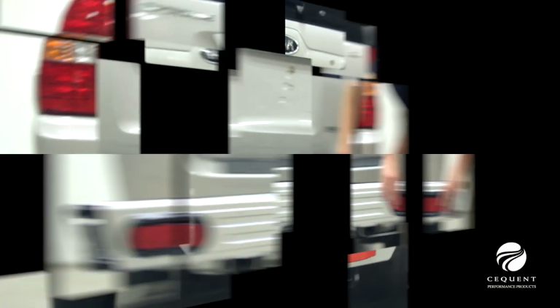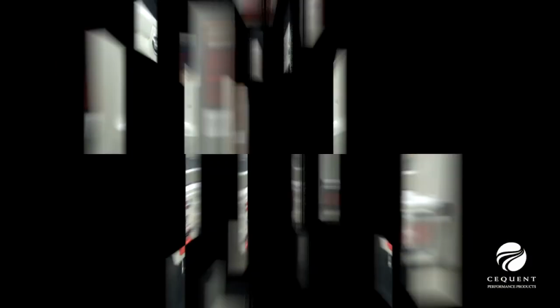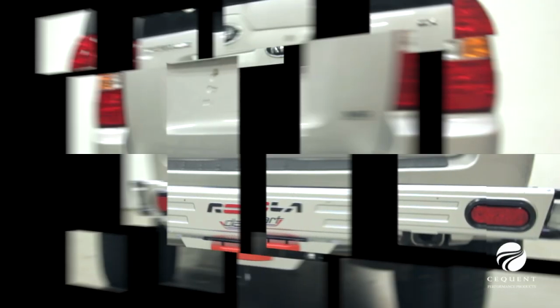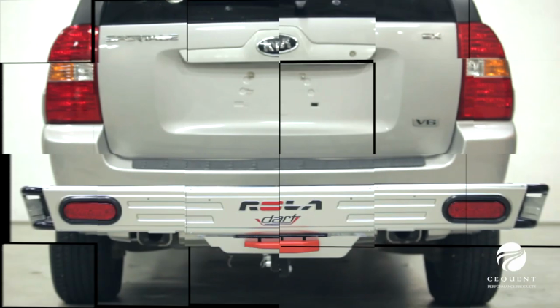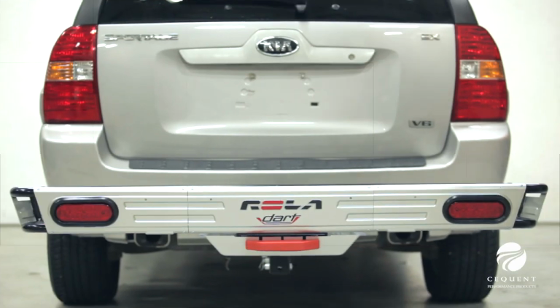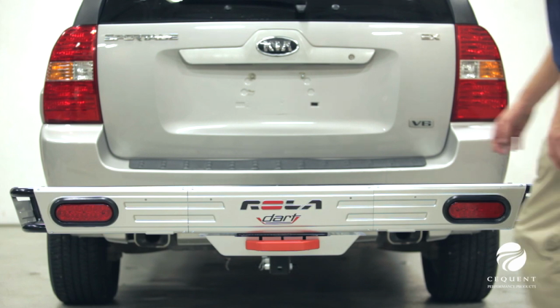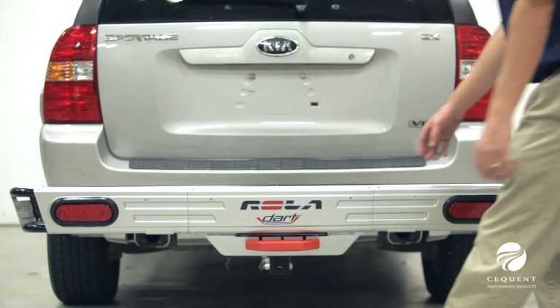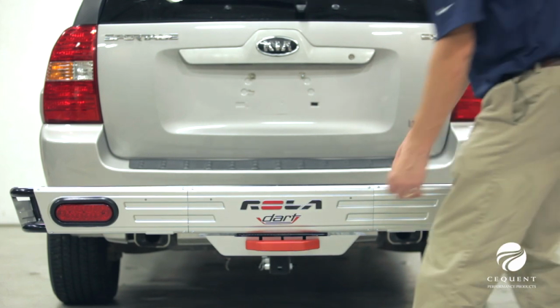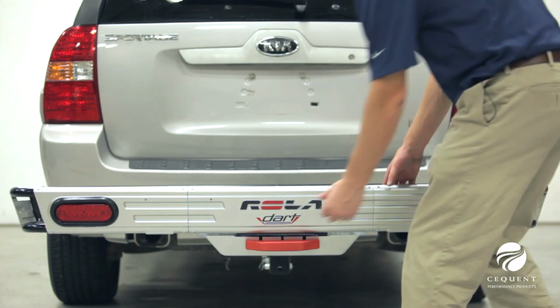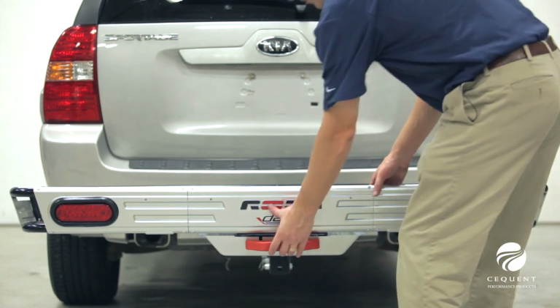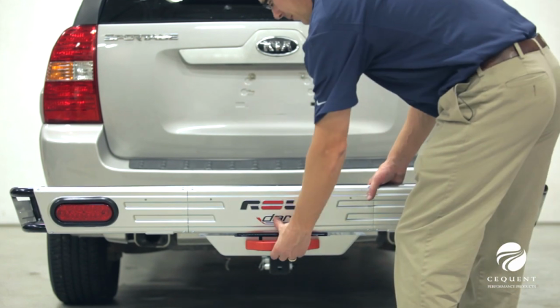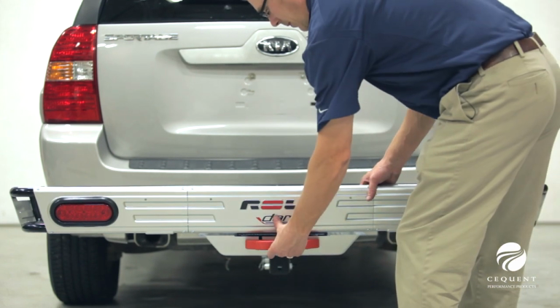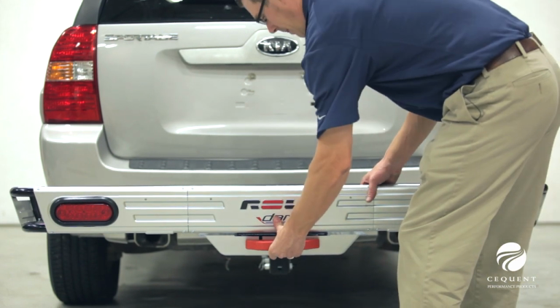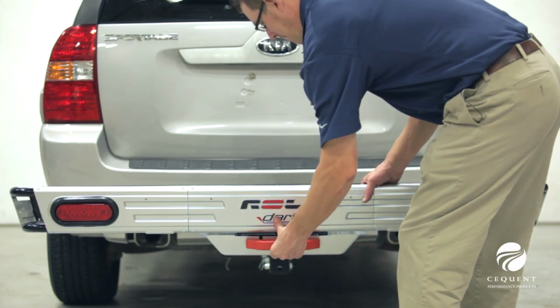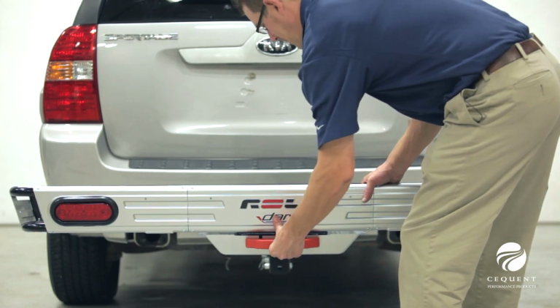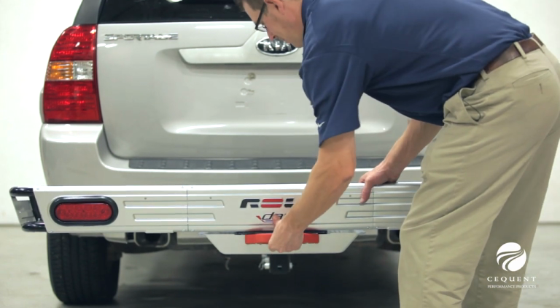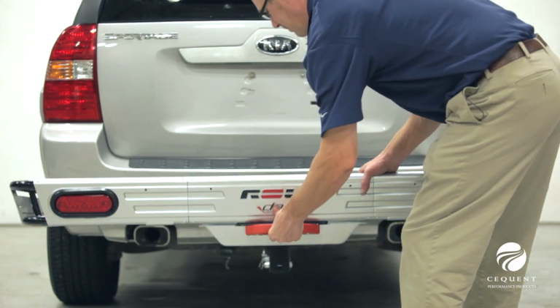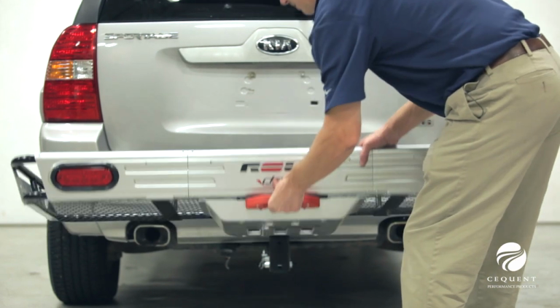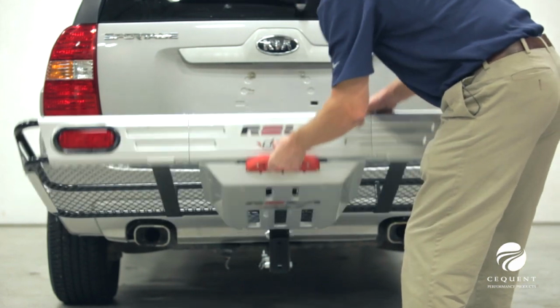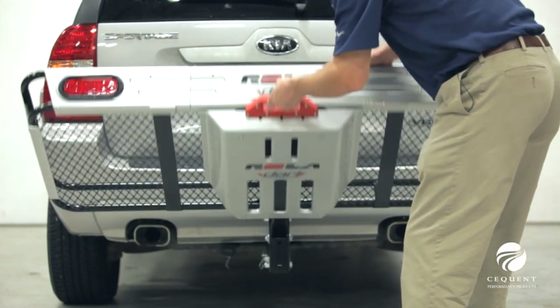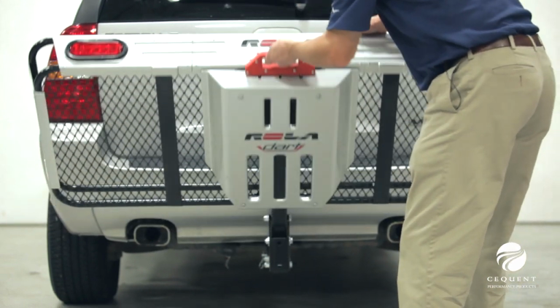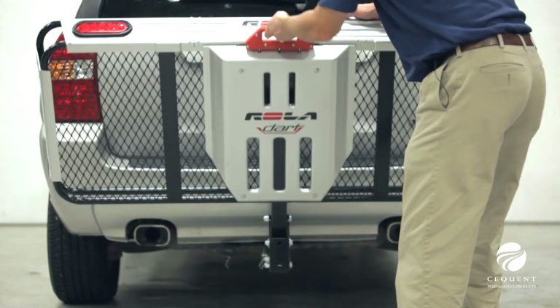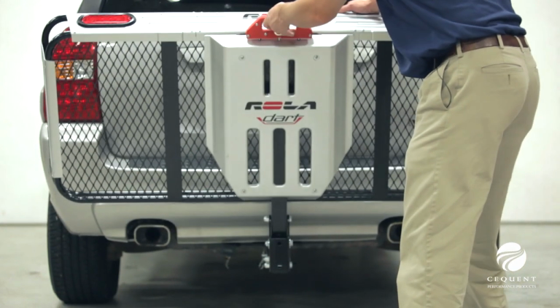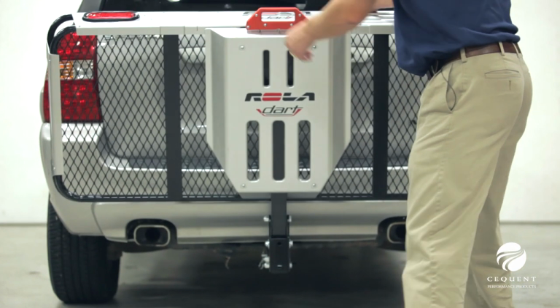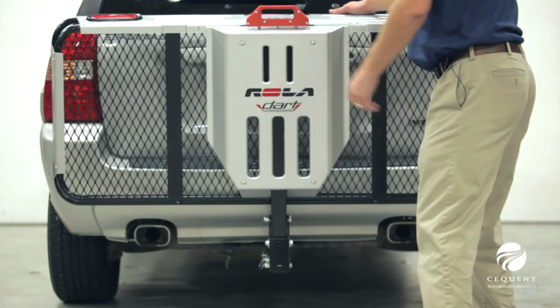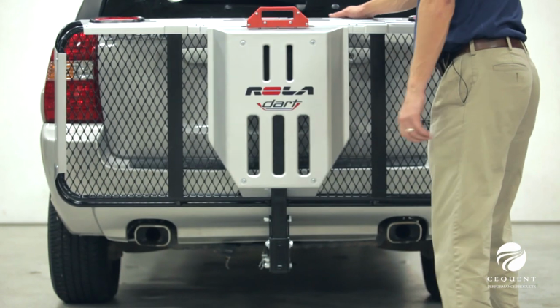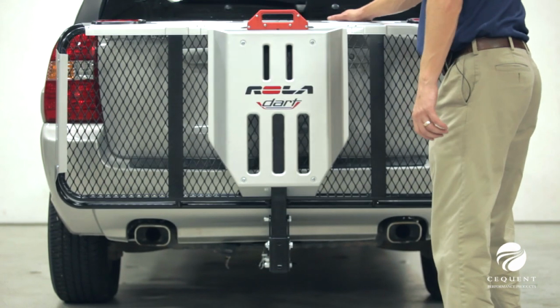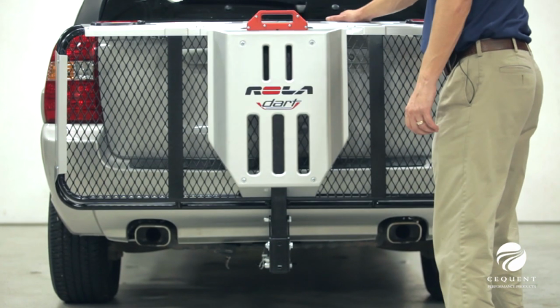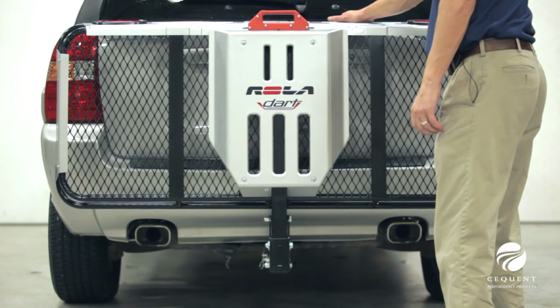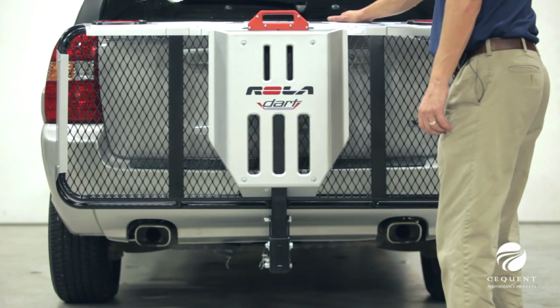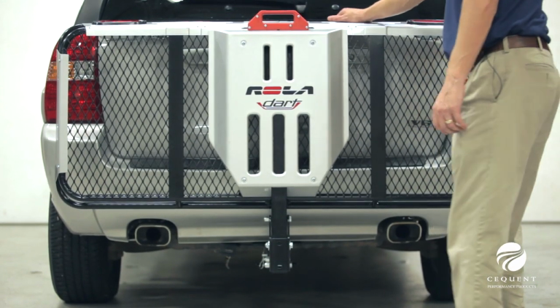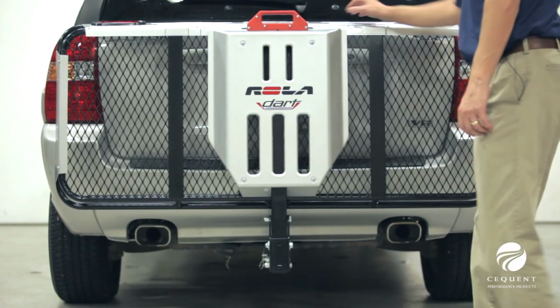This will conclude our features and benefits review of the Rolodart cargo carrier.